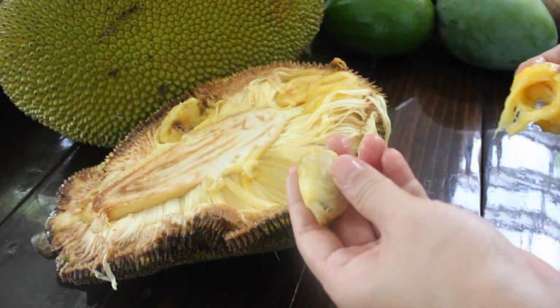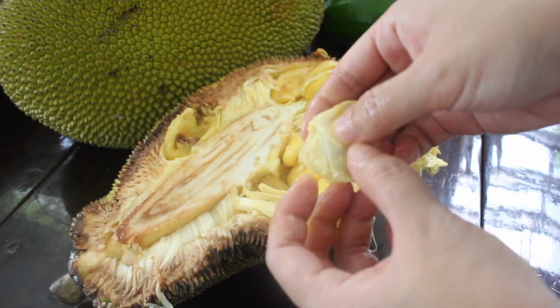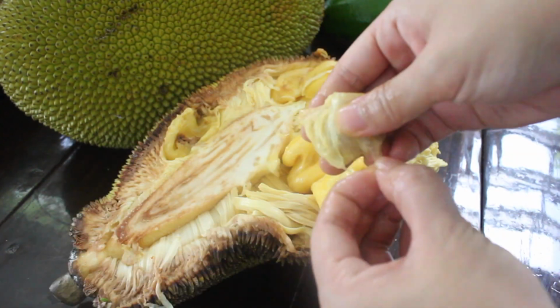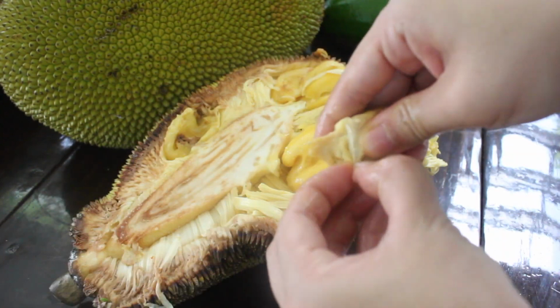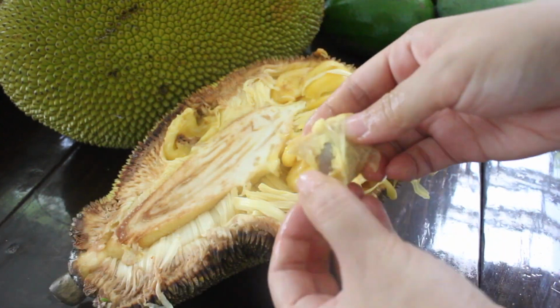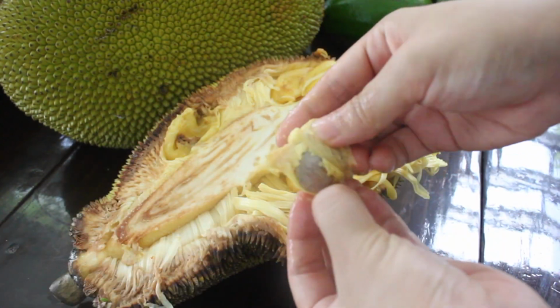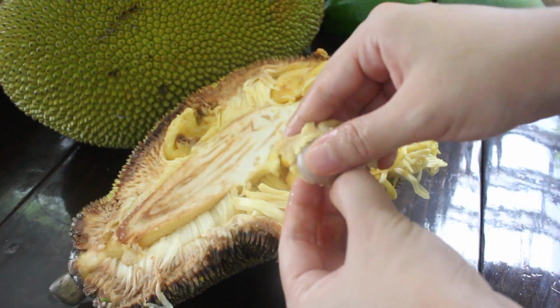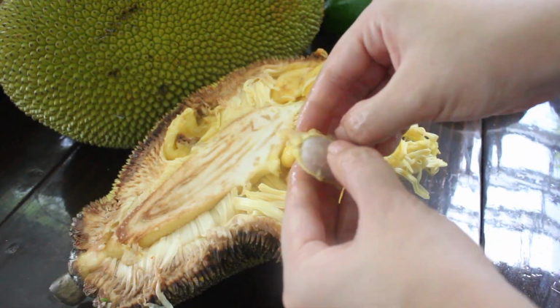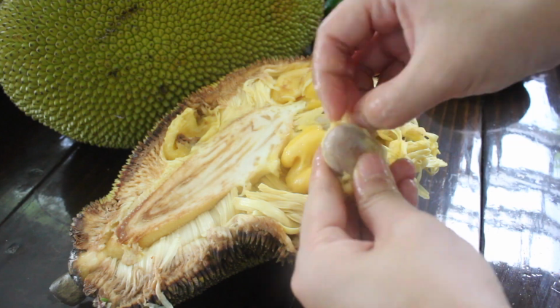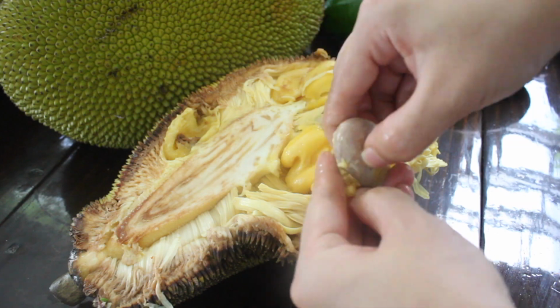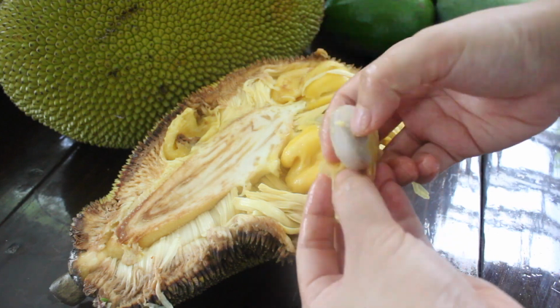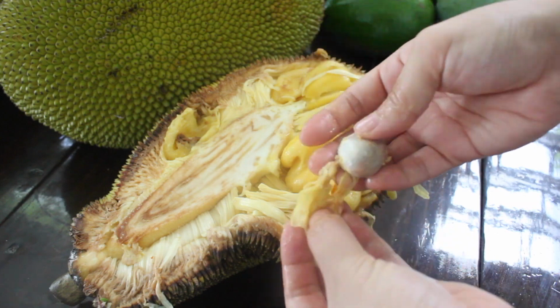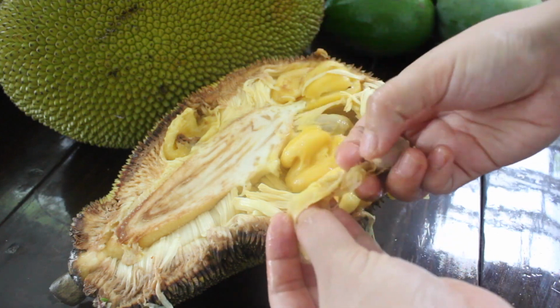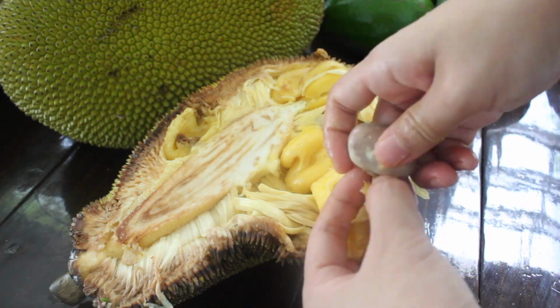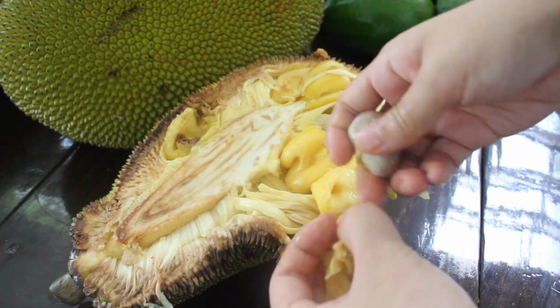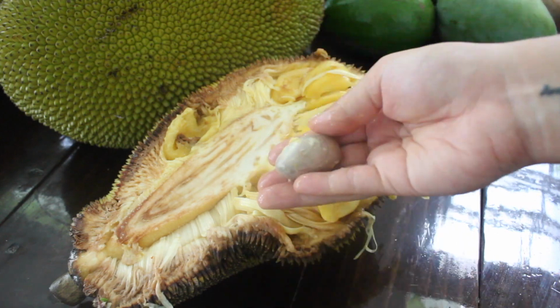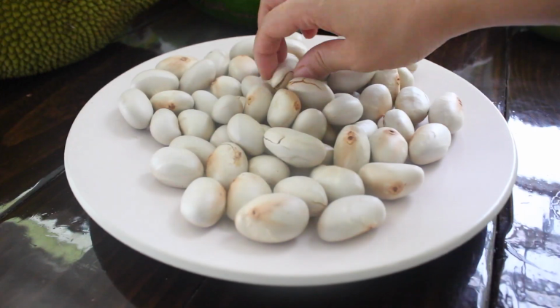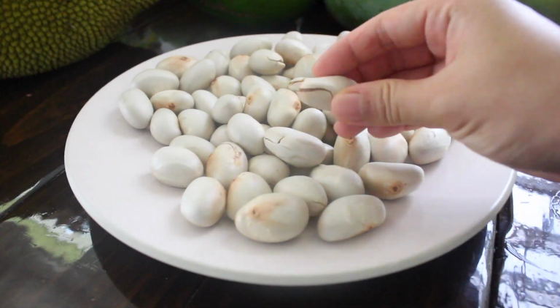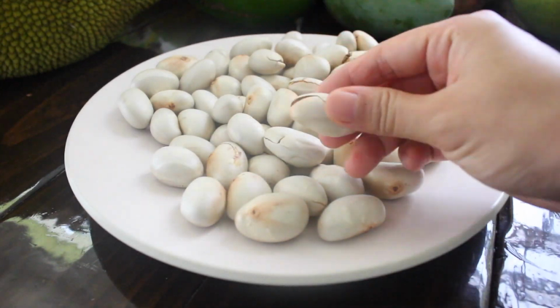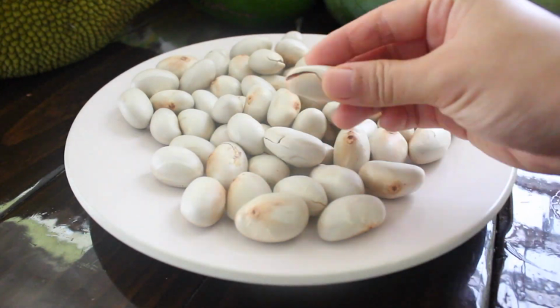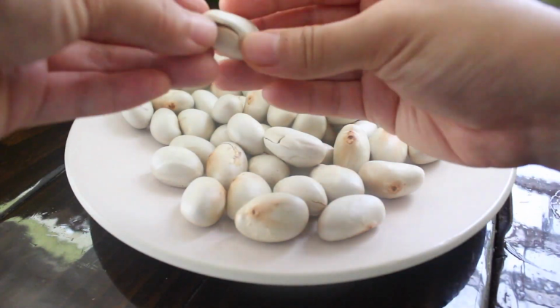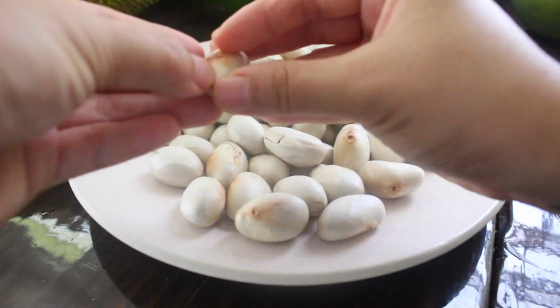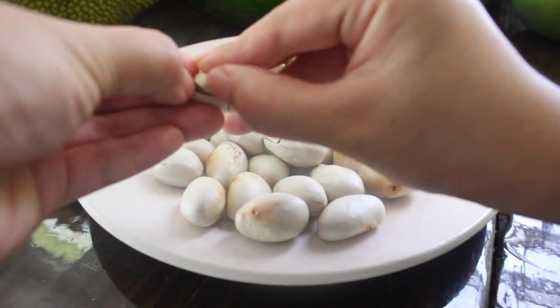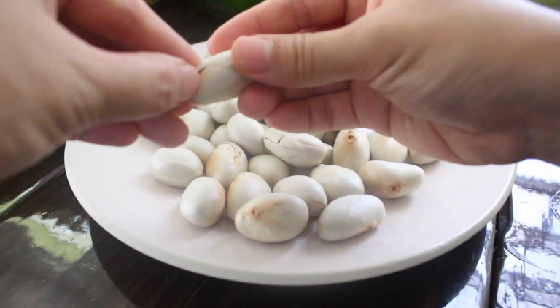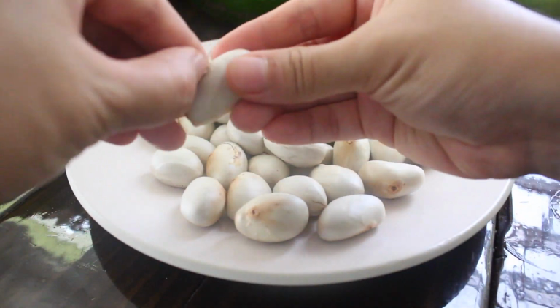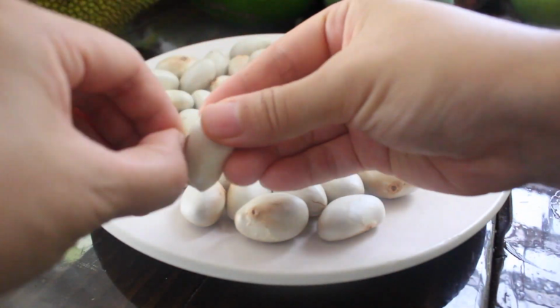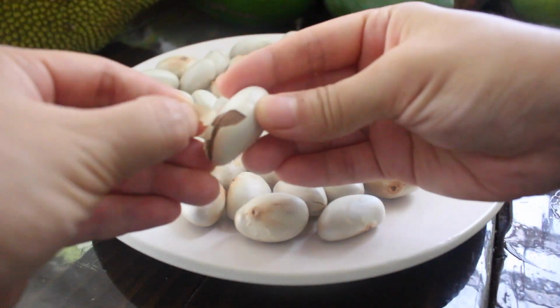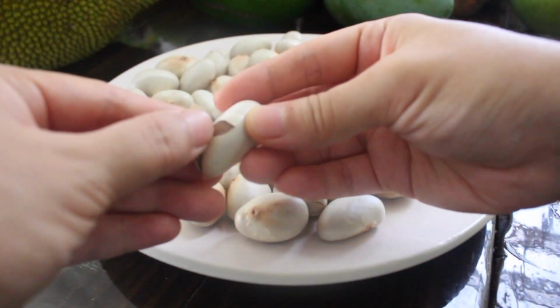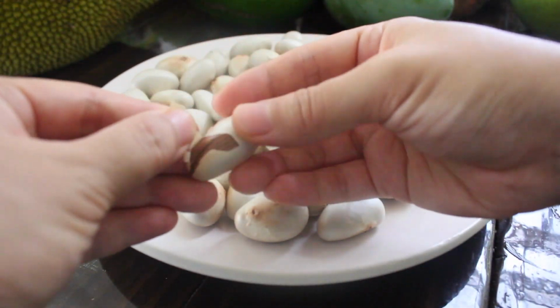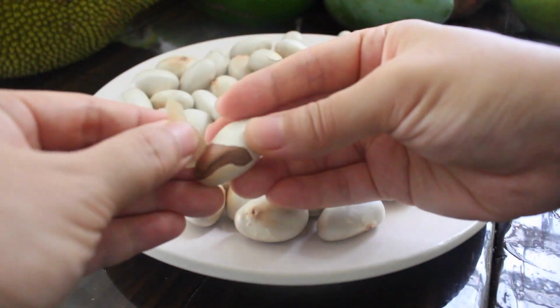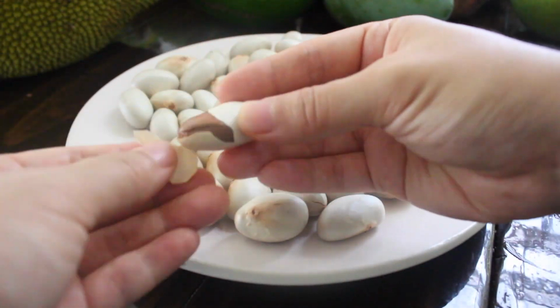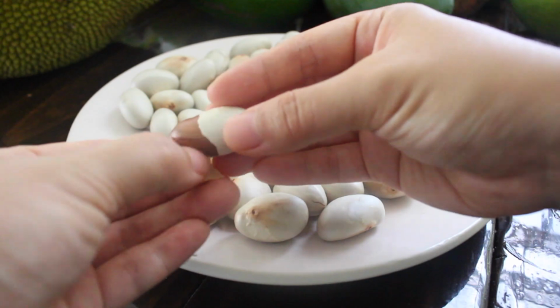Beneath the yellow is a white sheet that also needs to be removed, same with the harder white shell. The brown skin can be eaten.